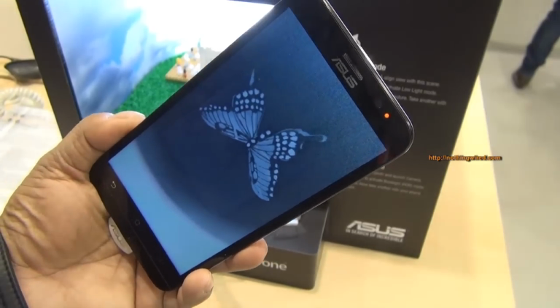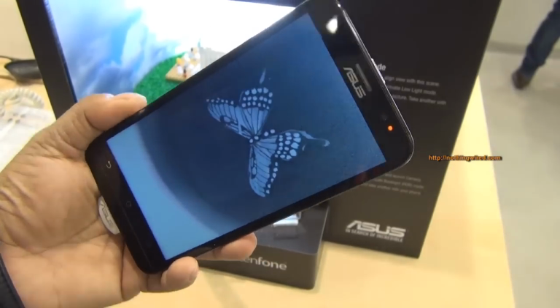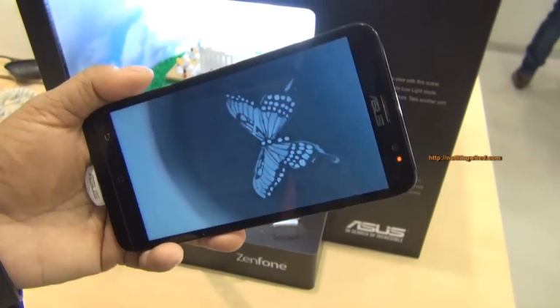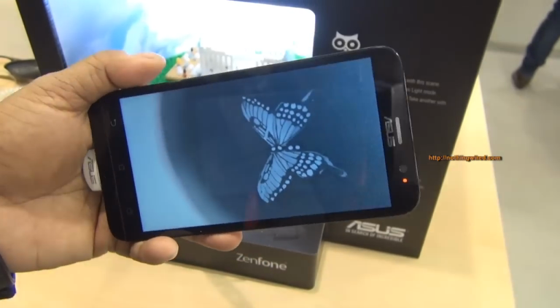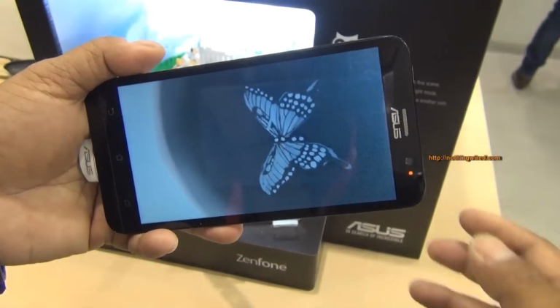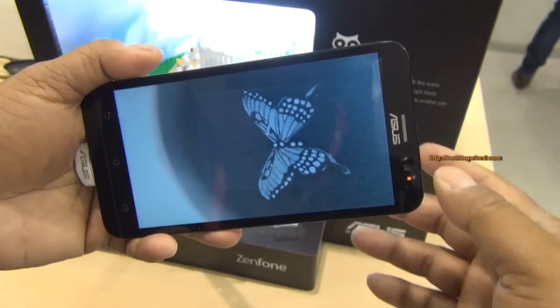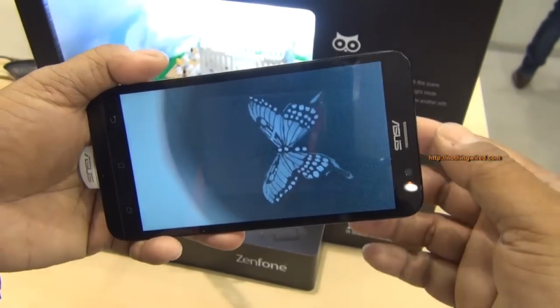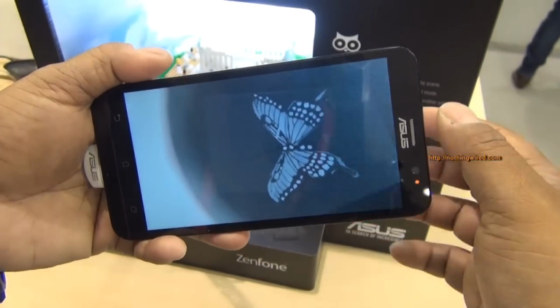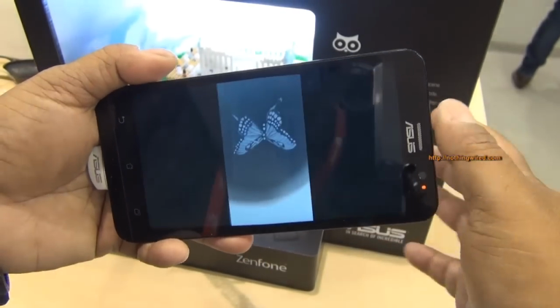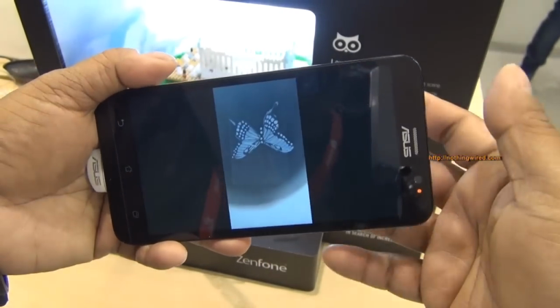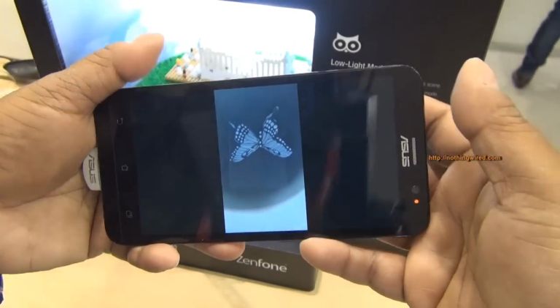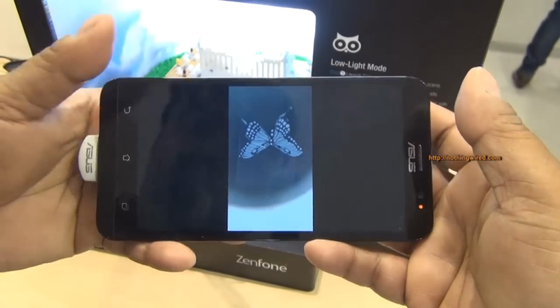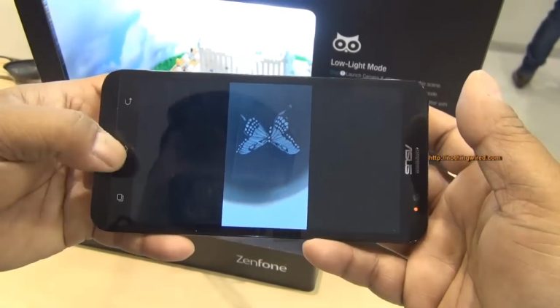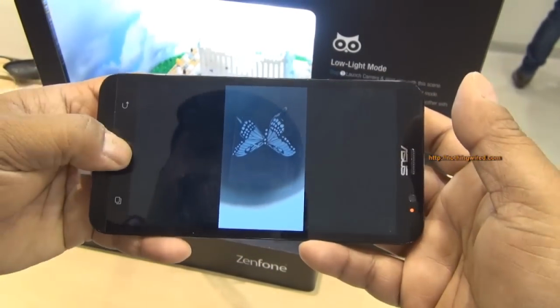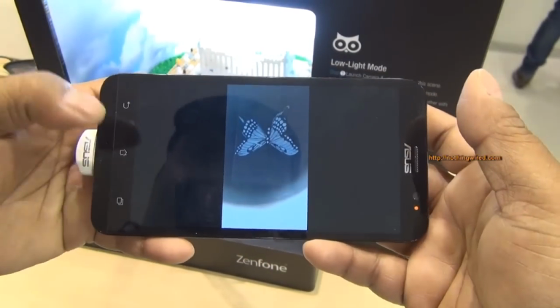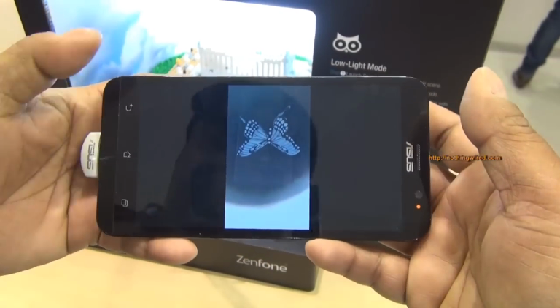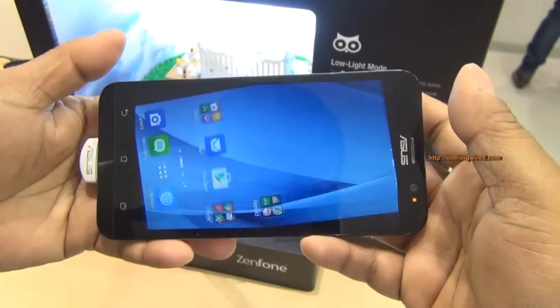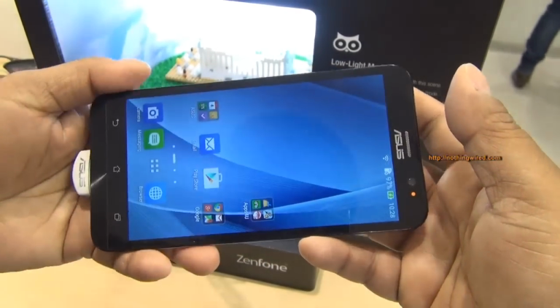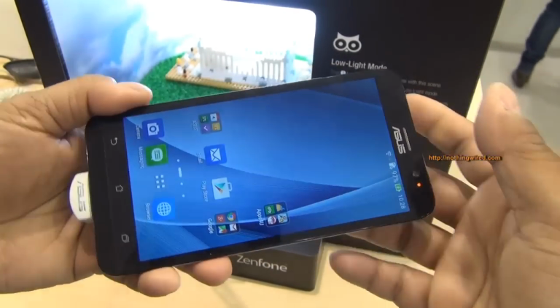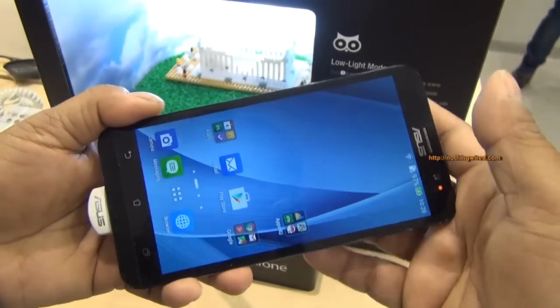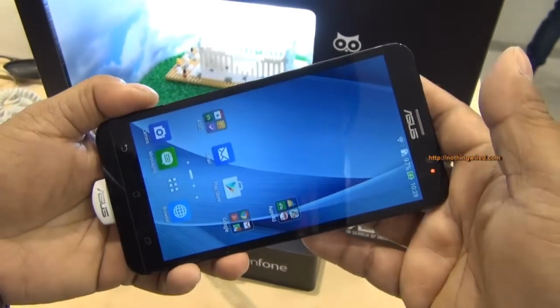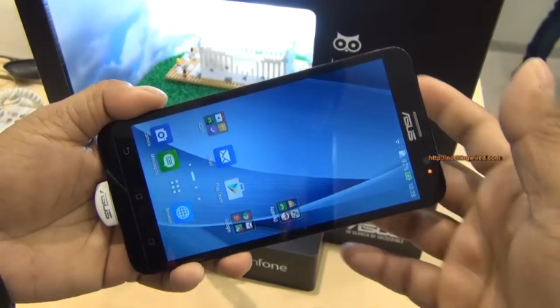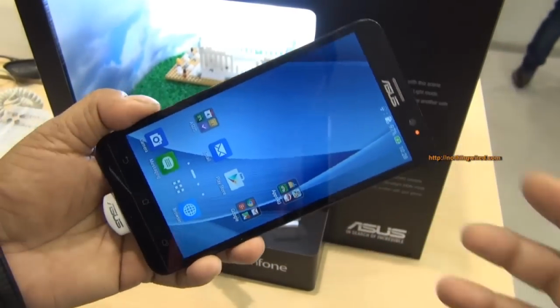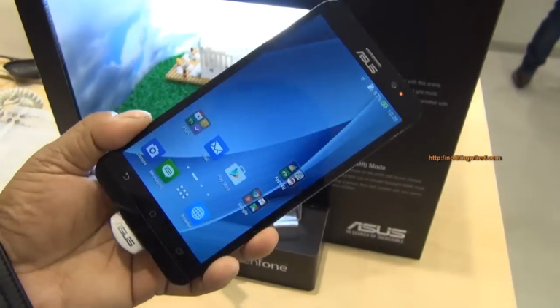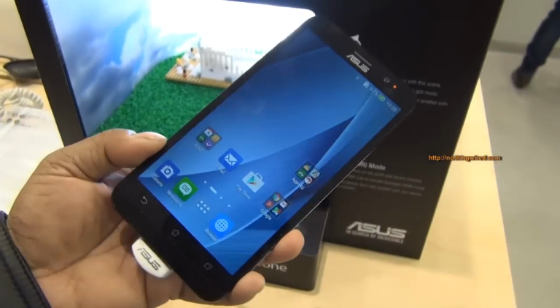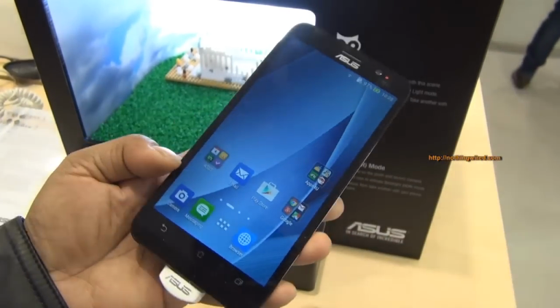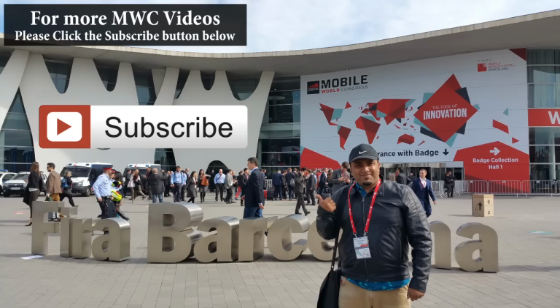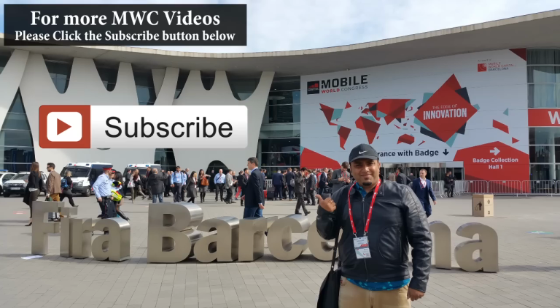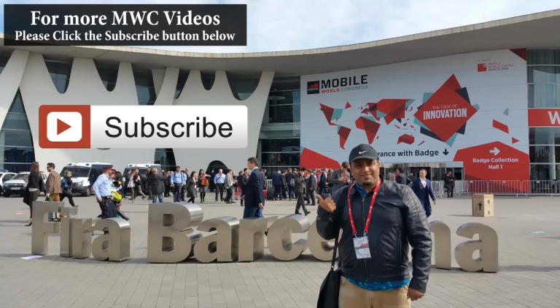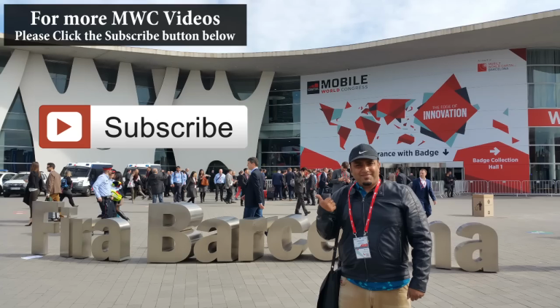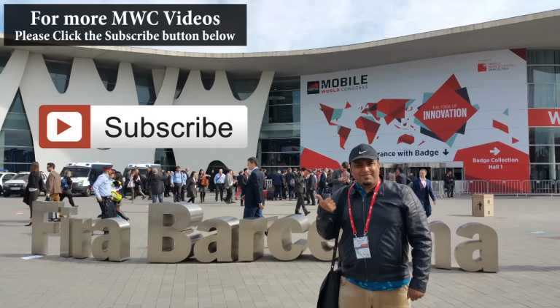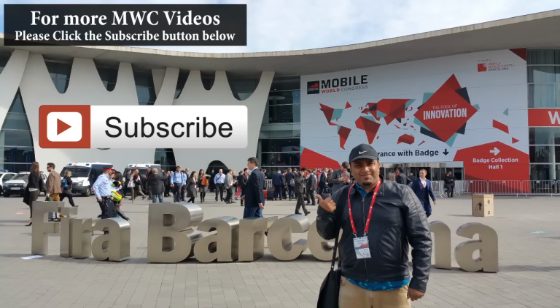So that's the brilliant Pixel Master camera that the Asus Zenfone 2 has — thank you.